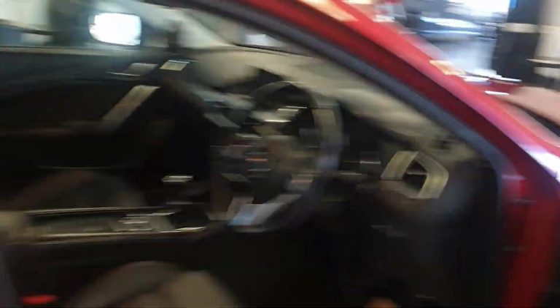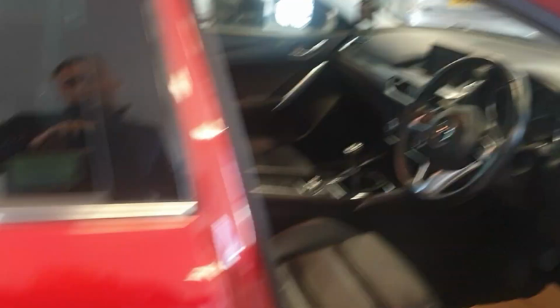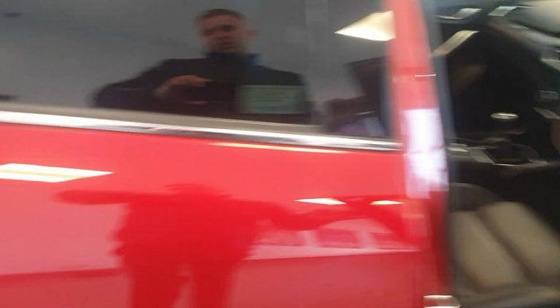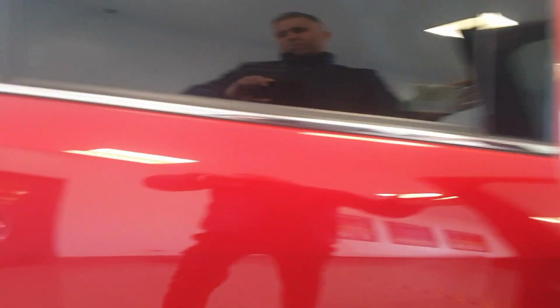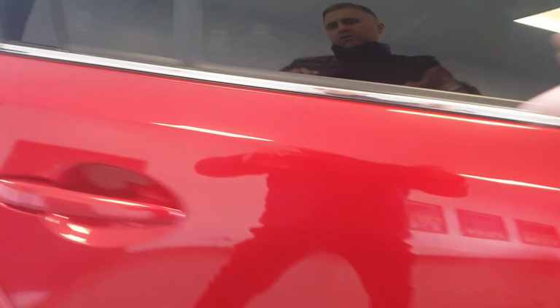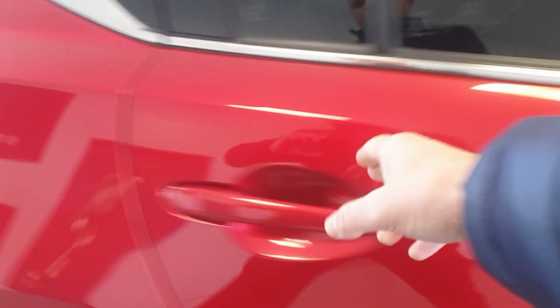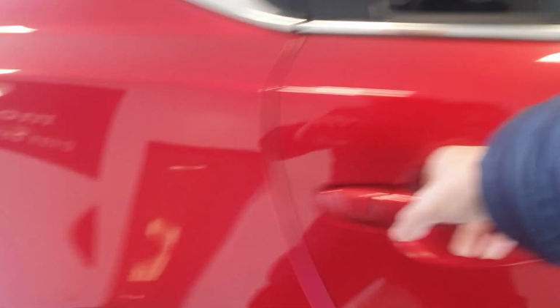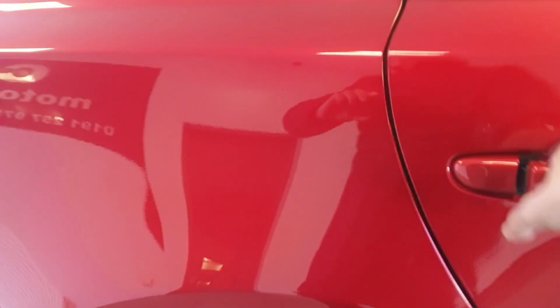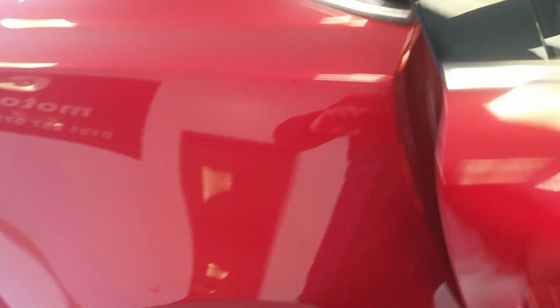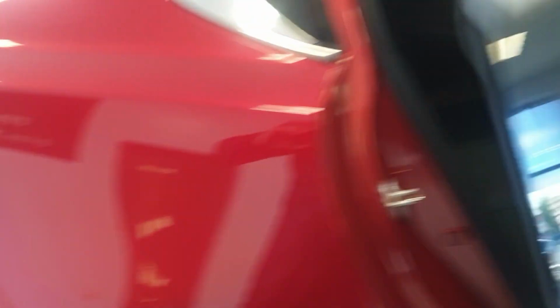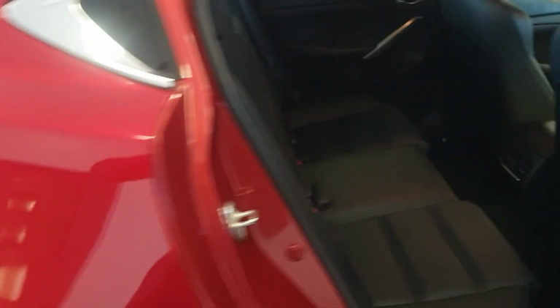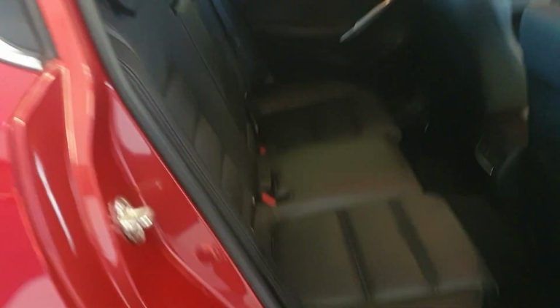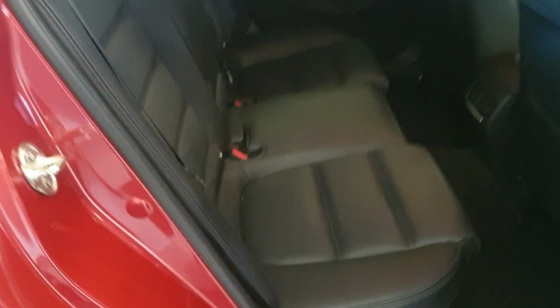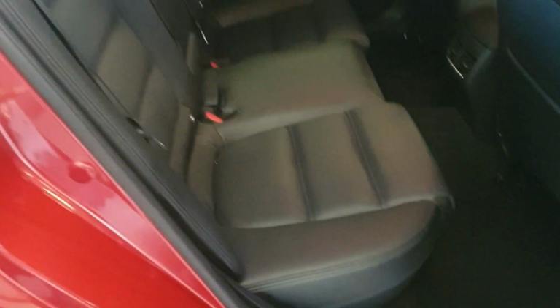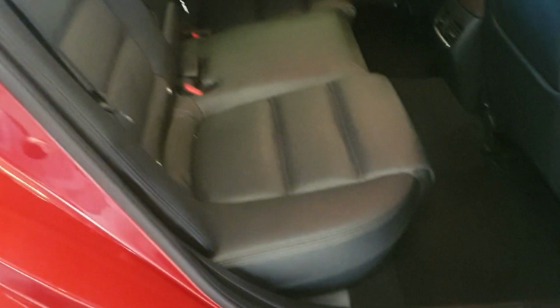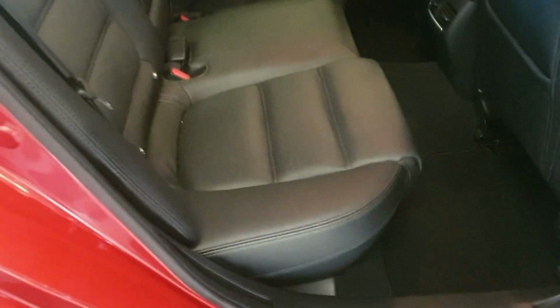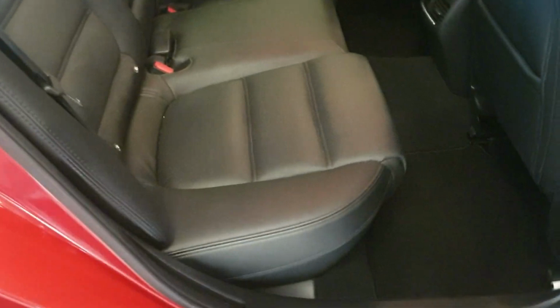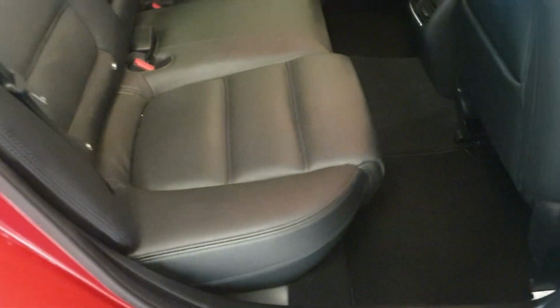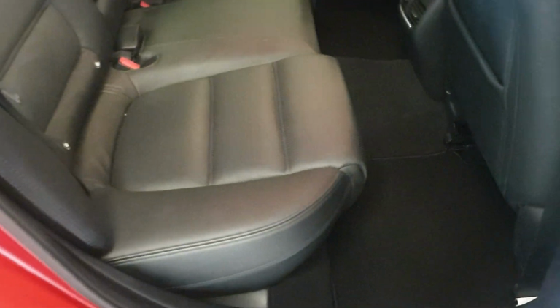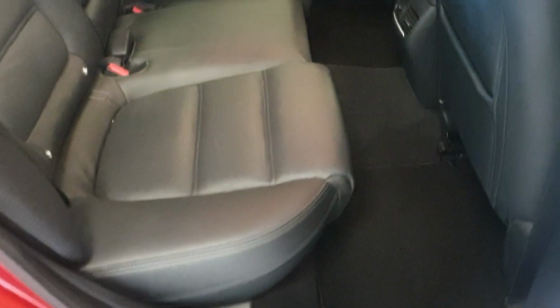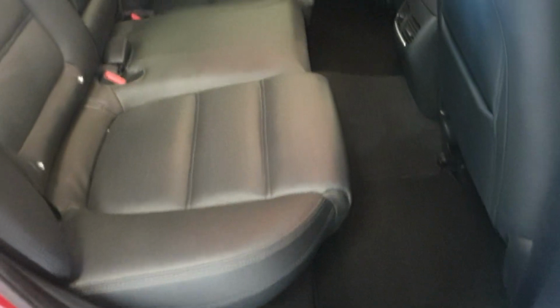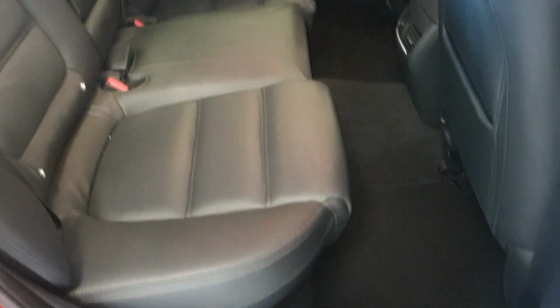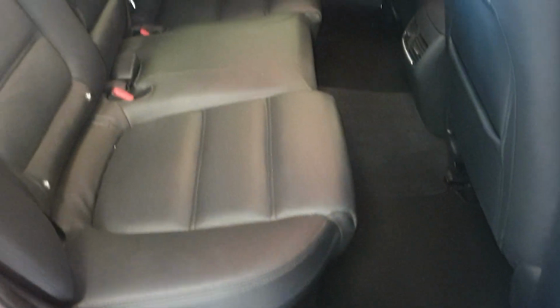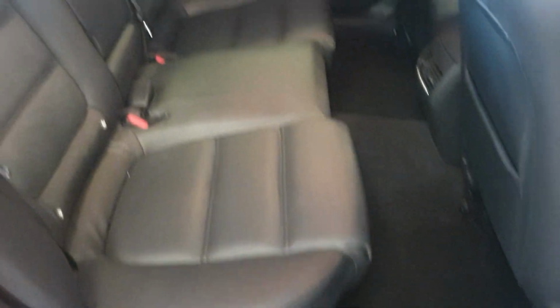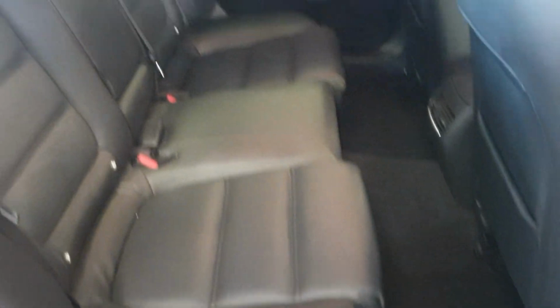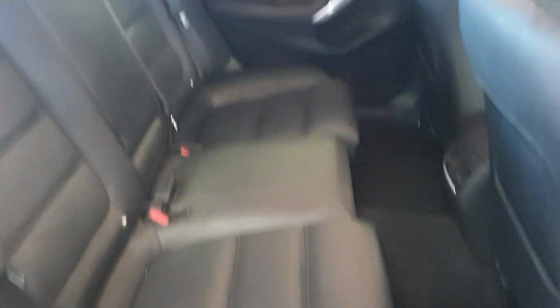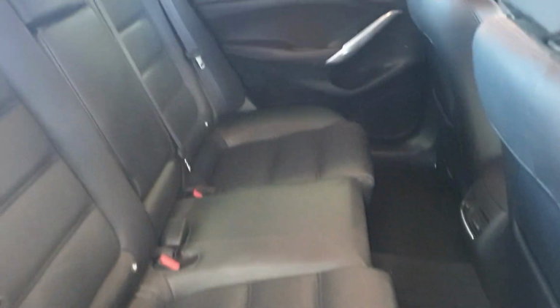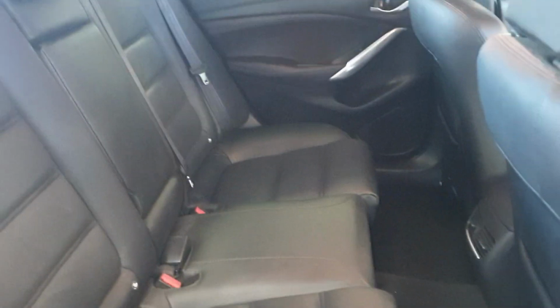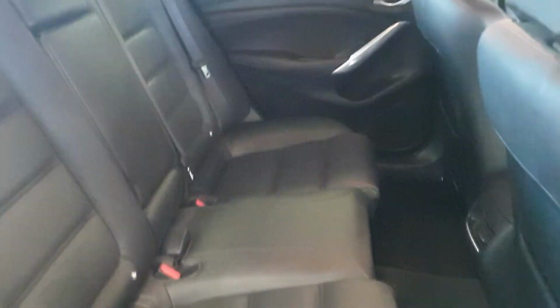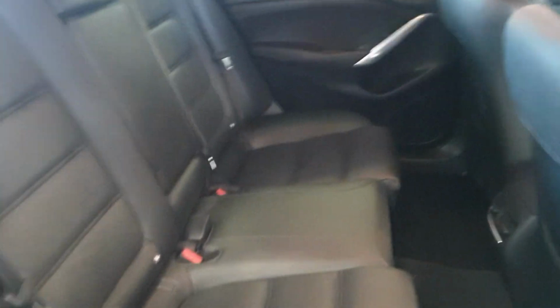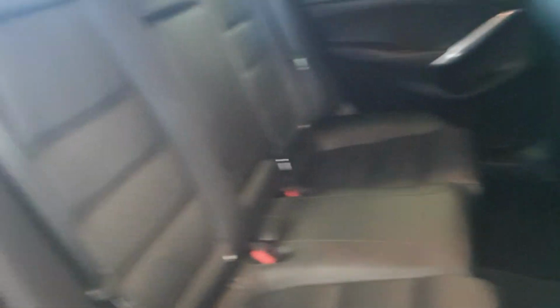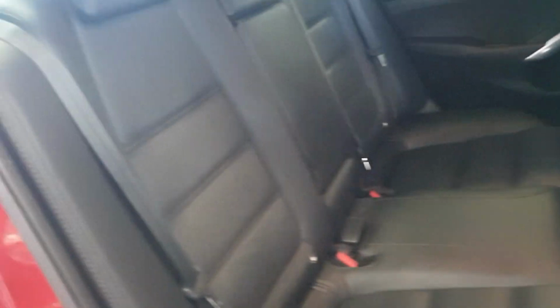Stop/start as well. And in the back, it does have the ISOFIX.